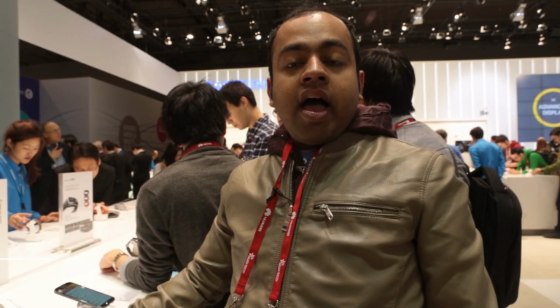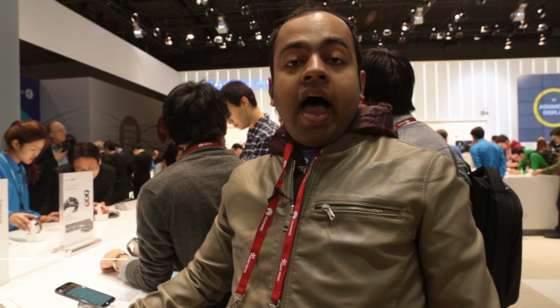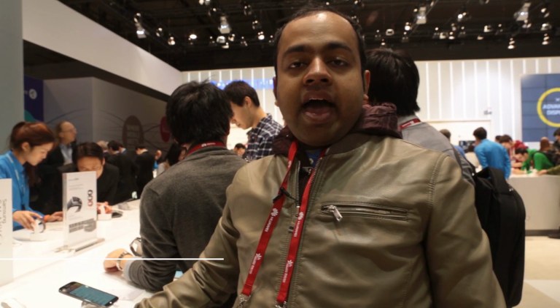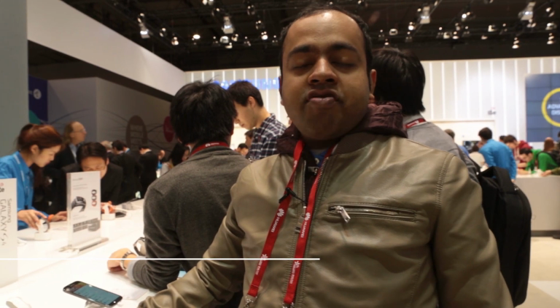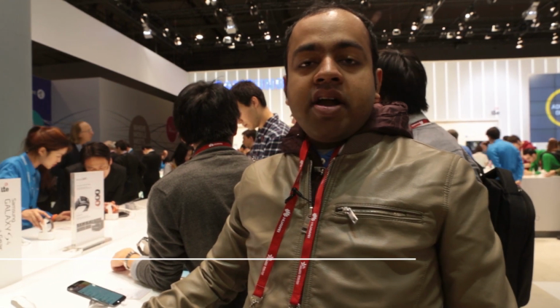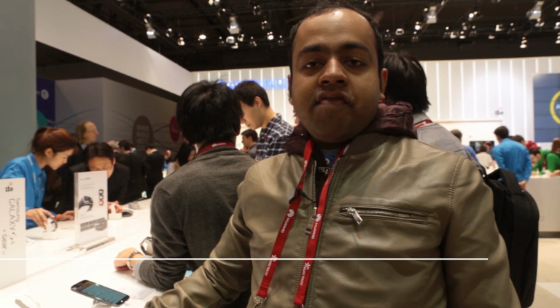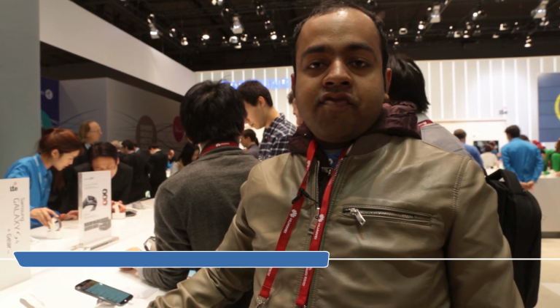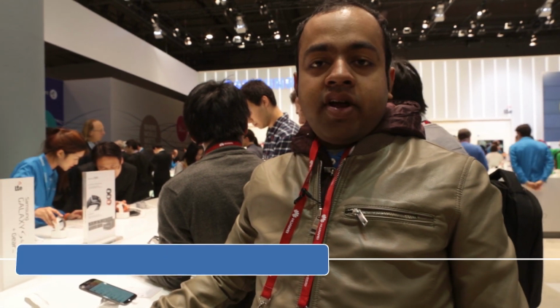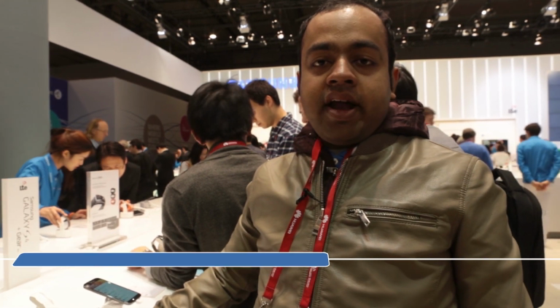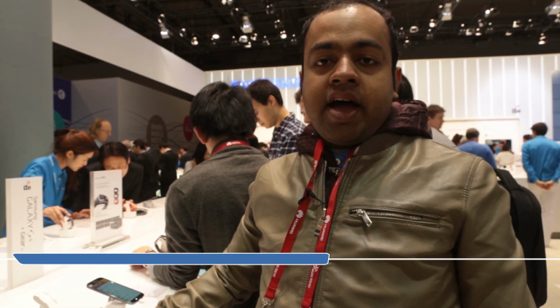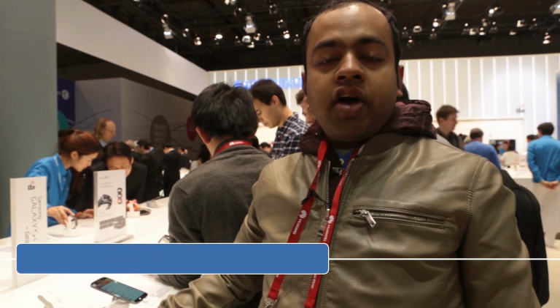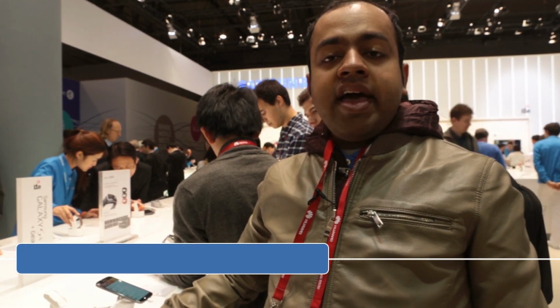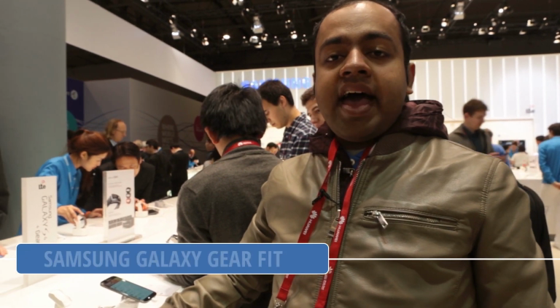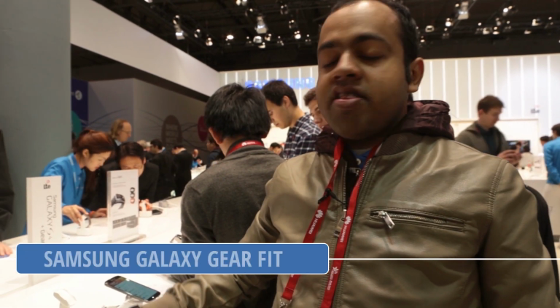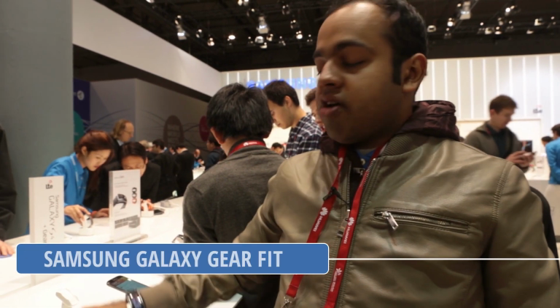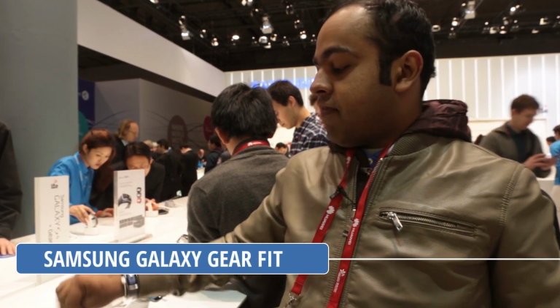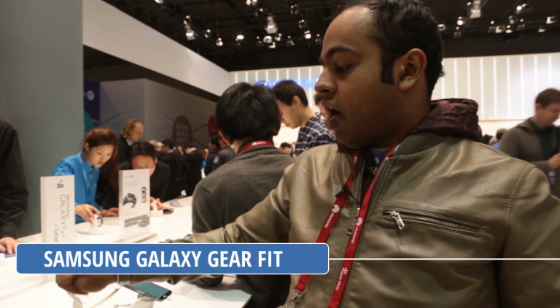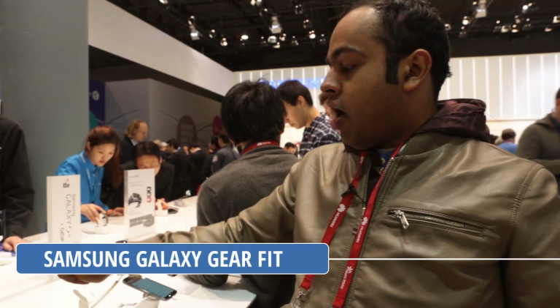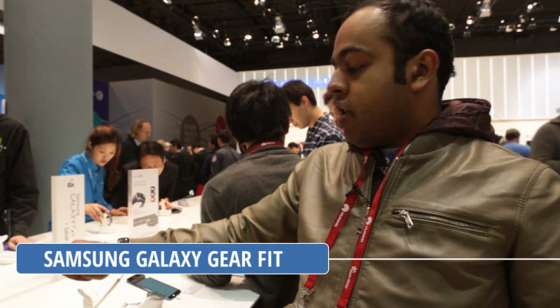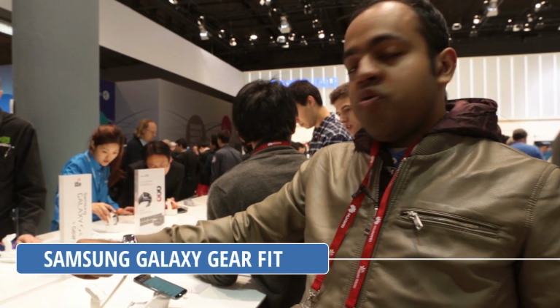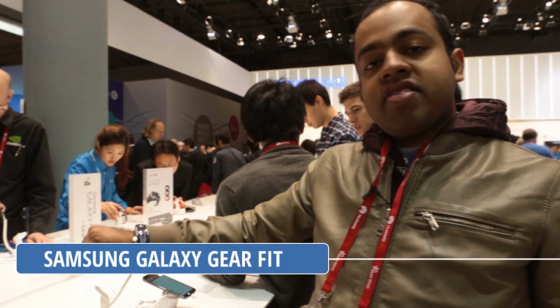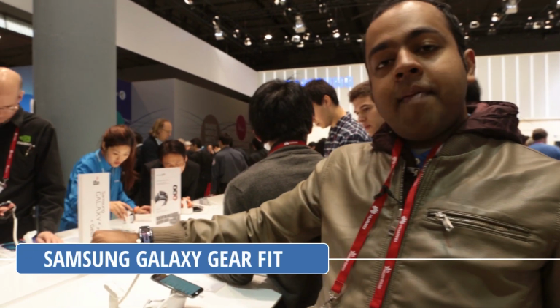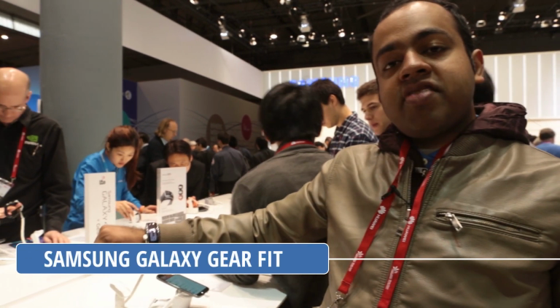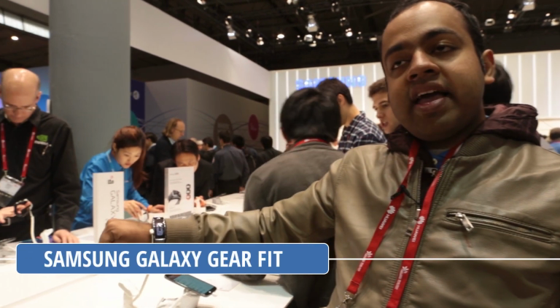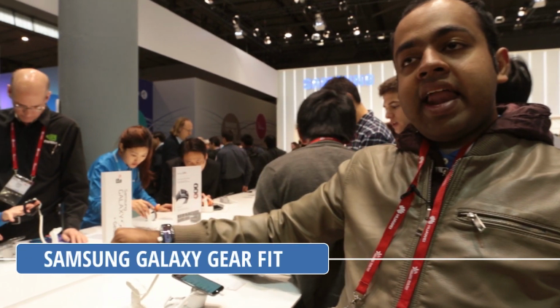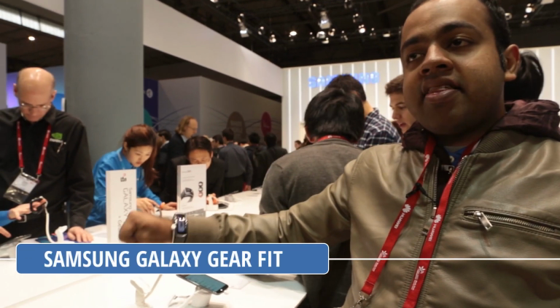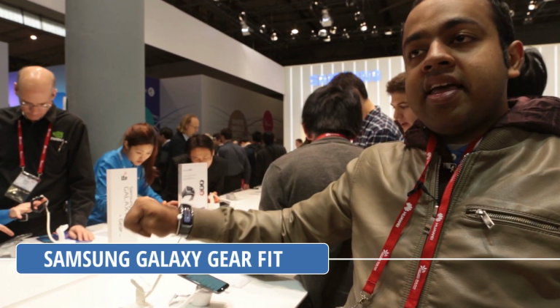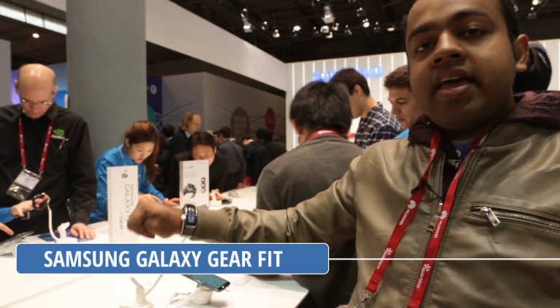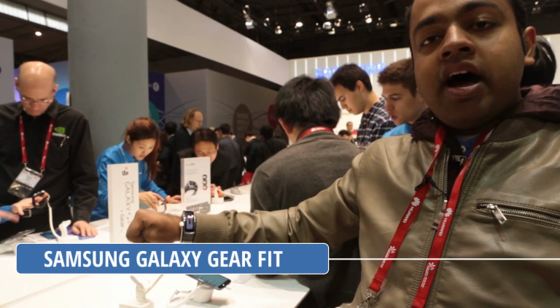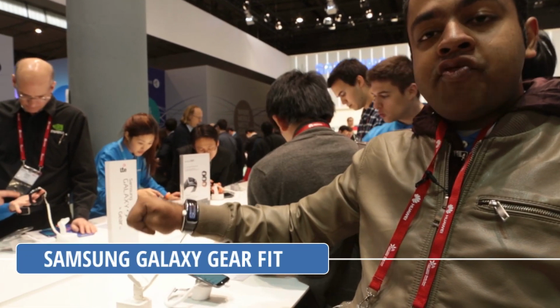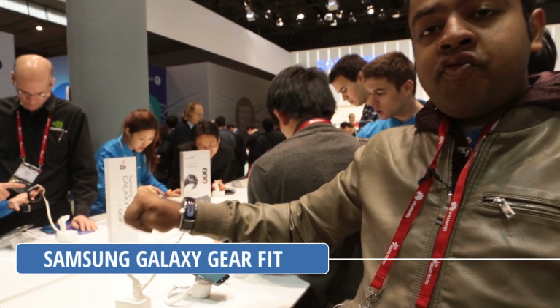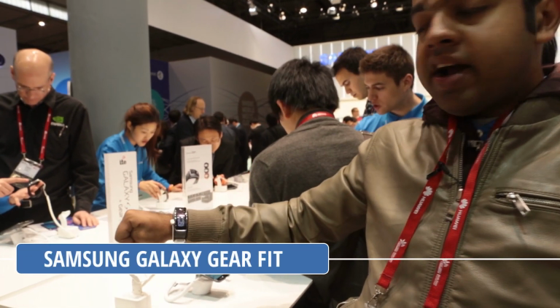Hi guys, Varun here from 499 and we are going hands-on with the all-new Samsung Galaxy Gear Fit.